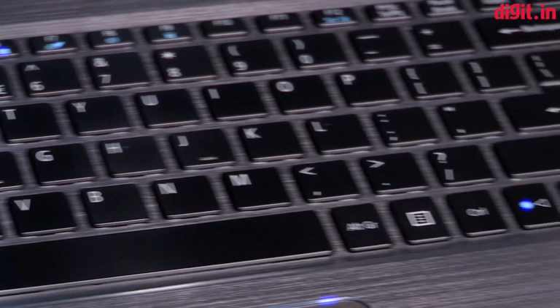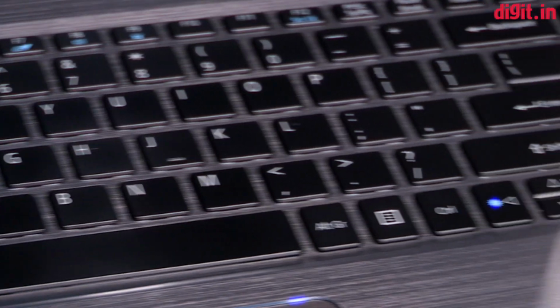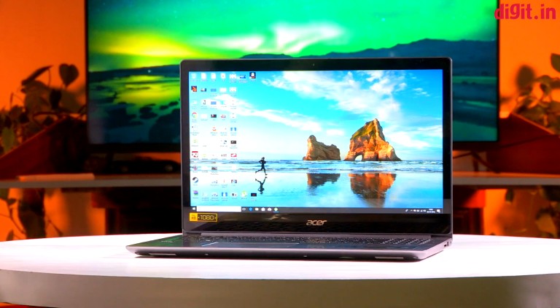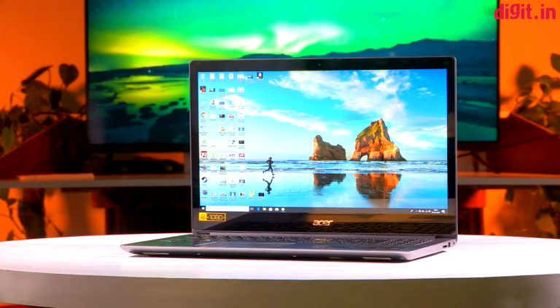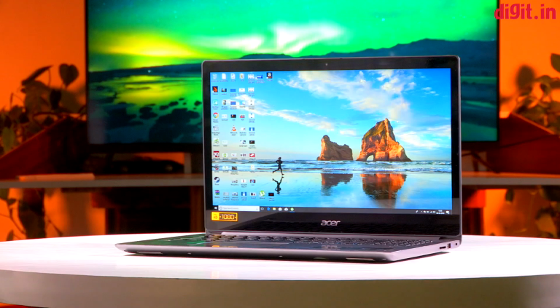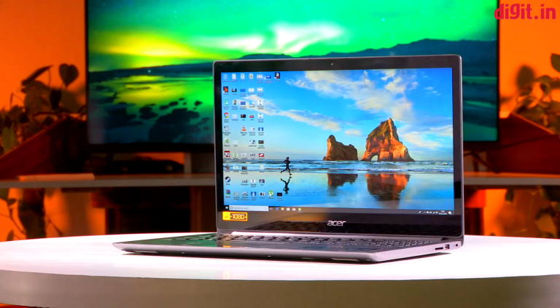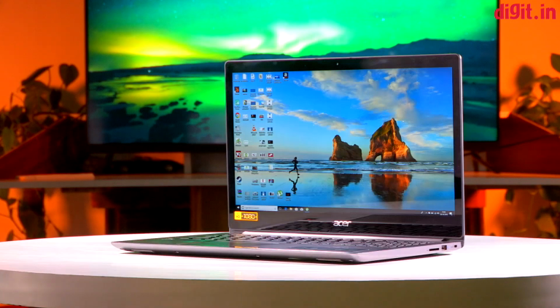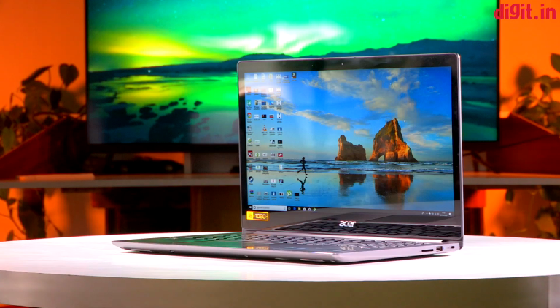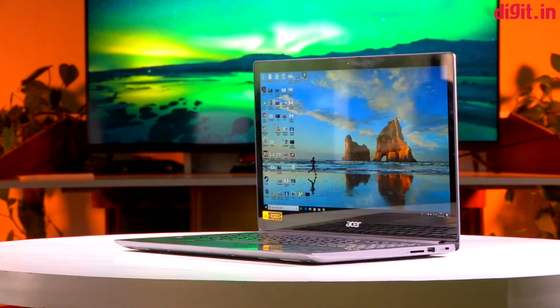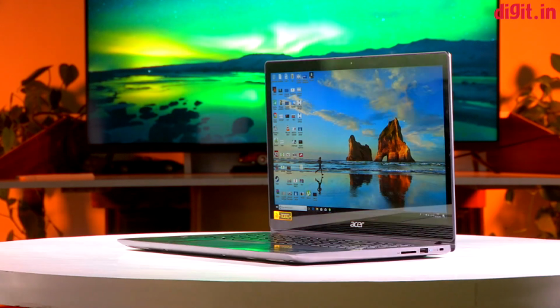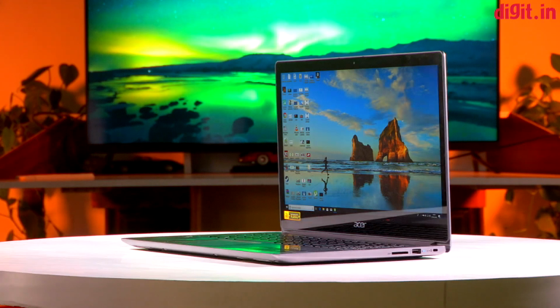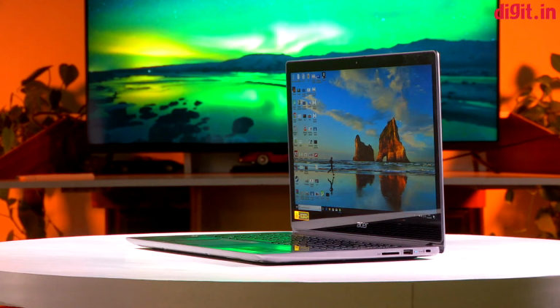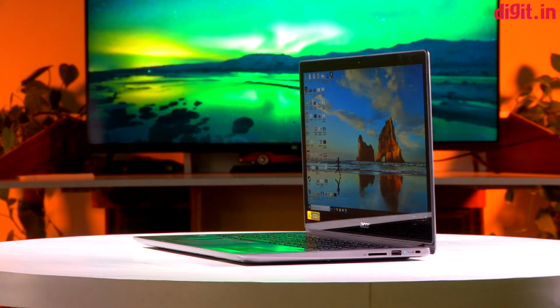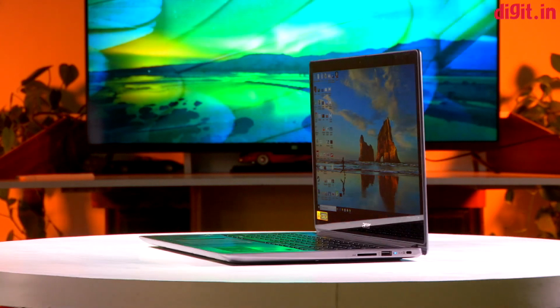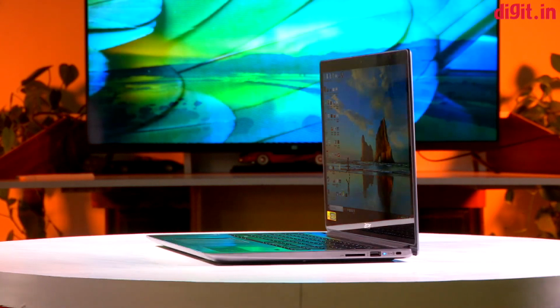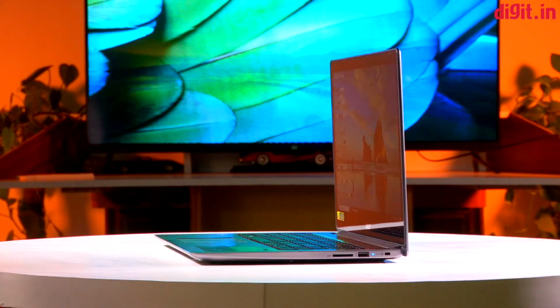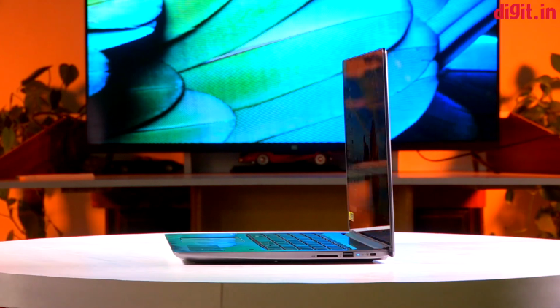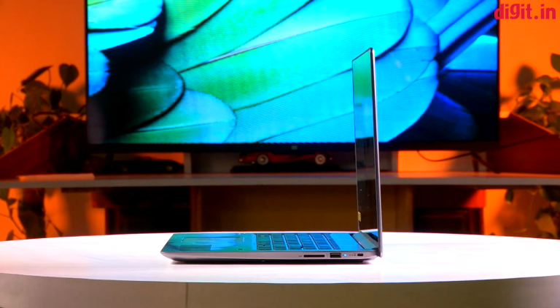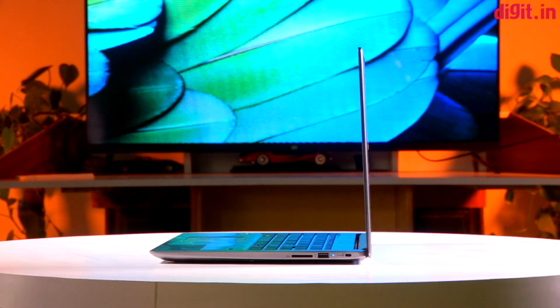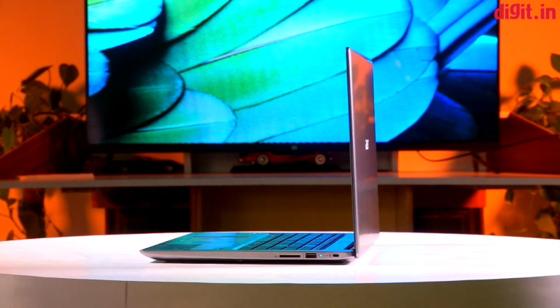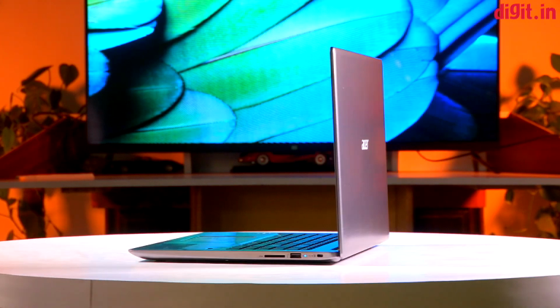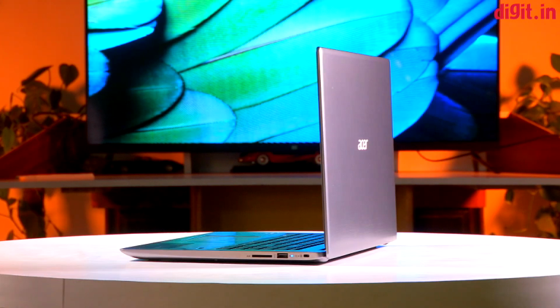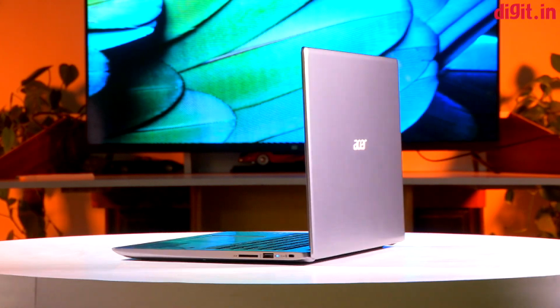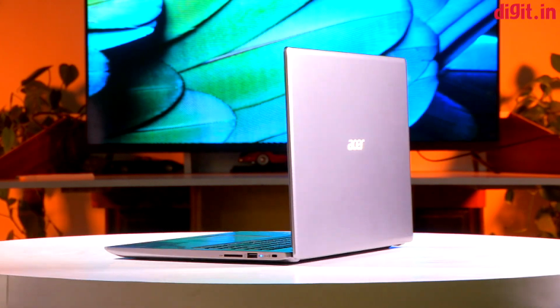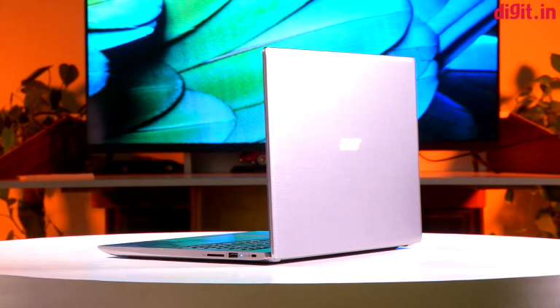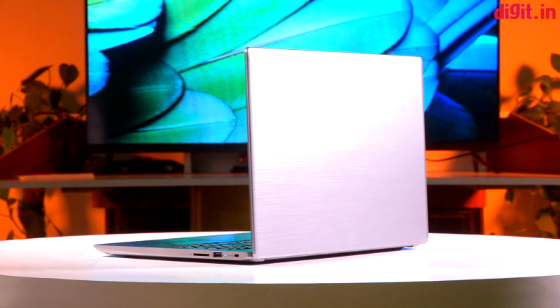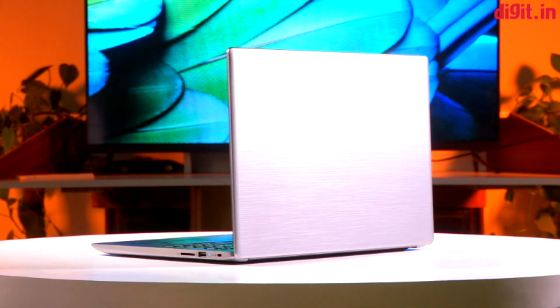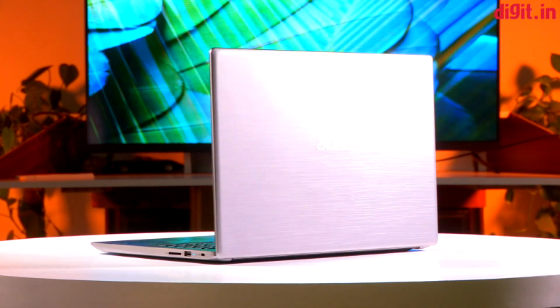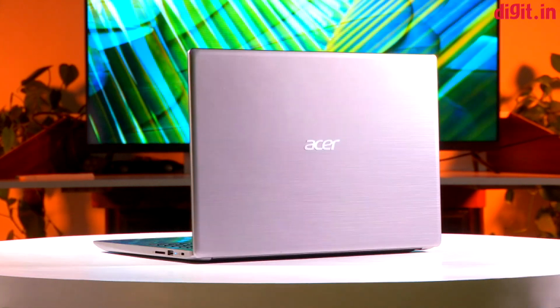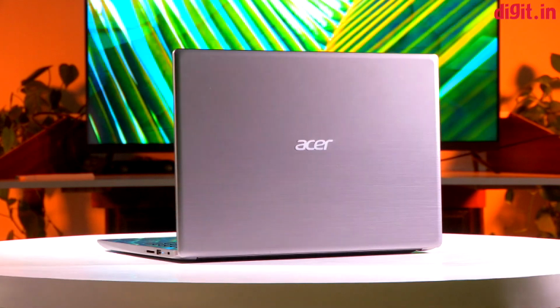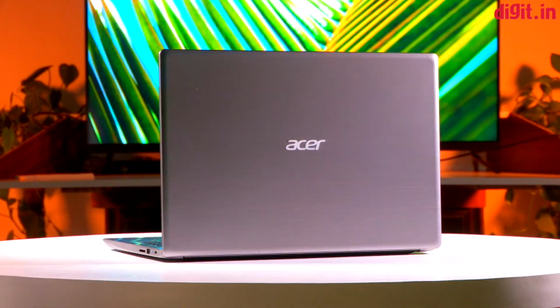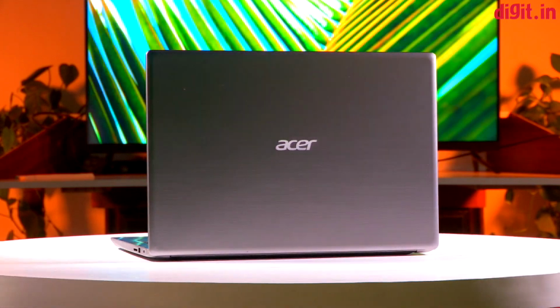Hey guys, welcome to digit.in and this is our review of the Acer Swift 3 laptop powered by the Ryzen CPU.